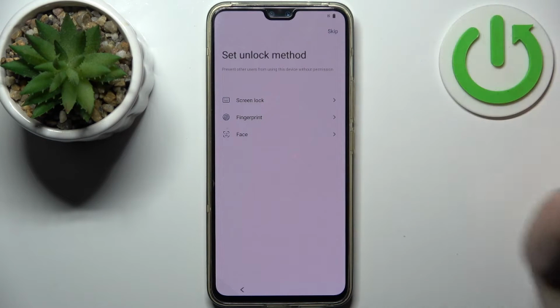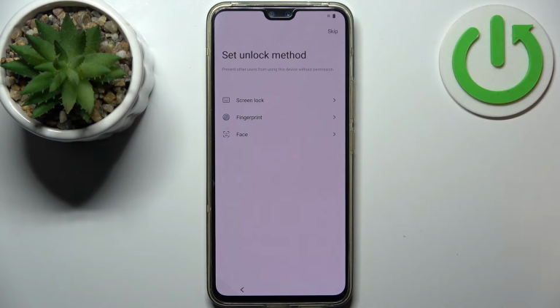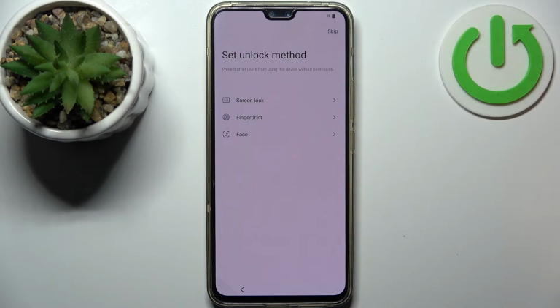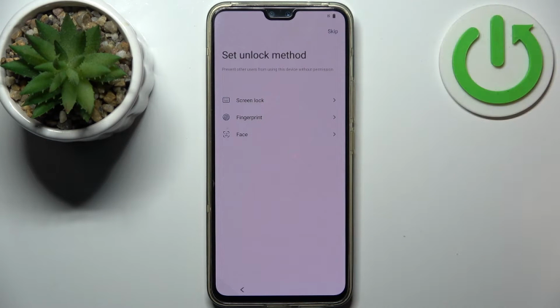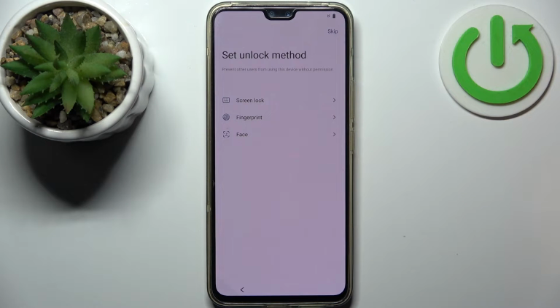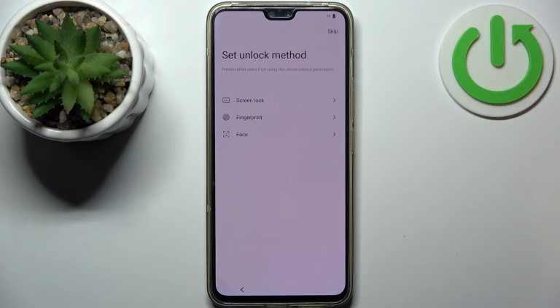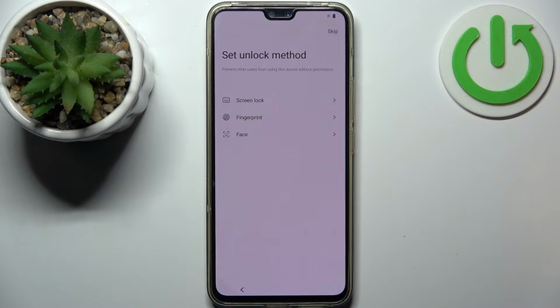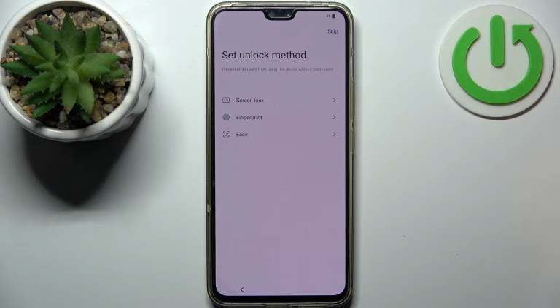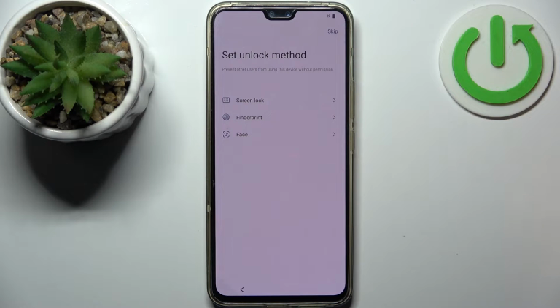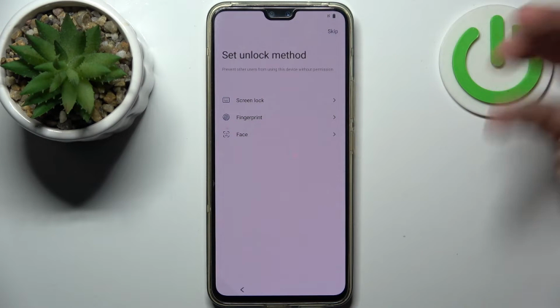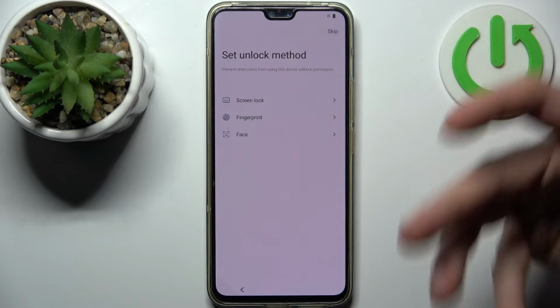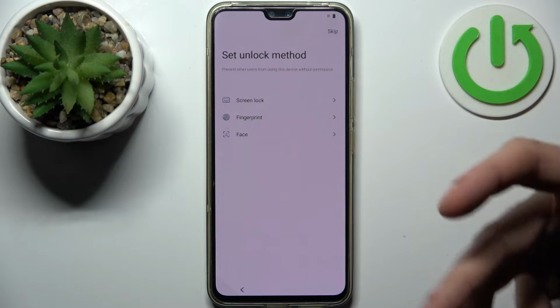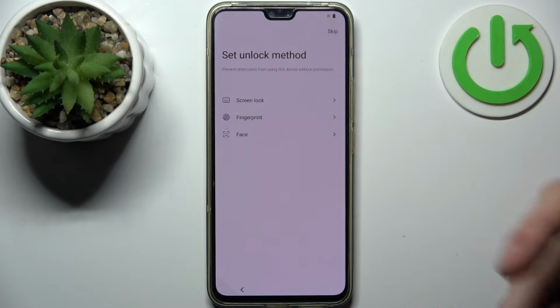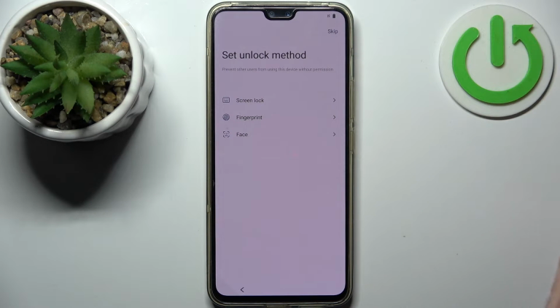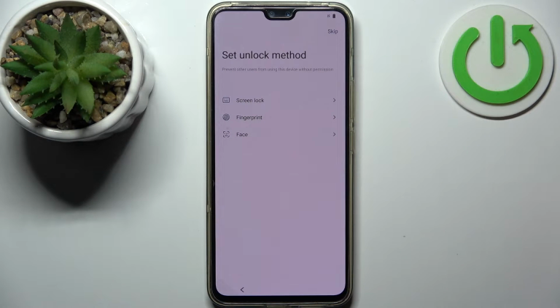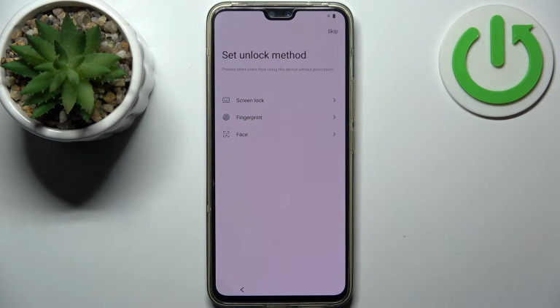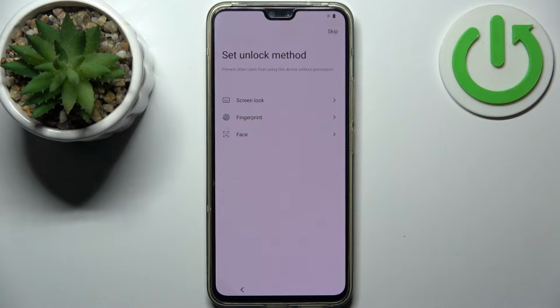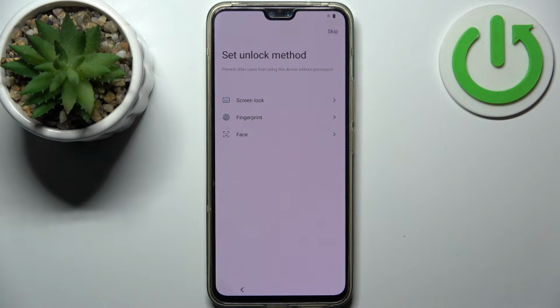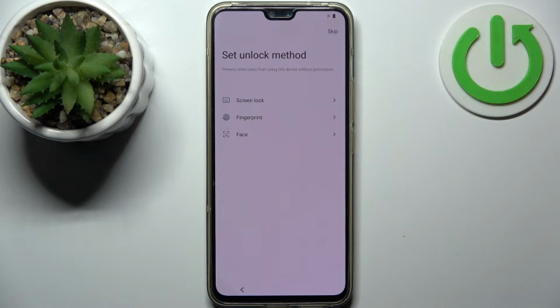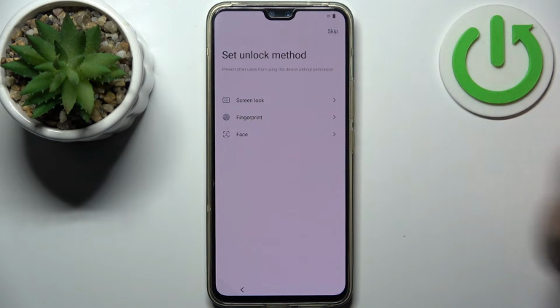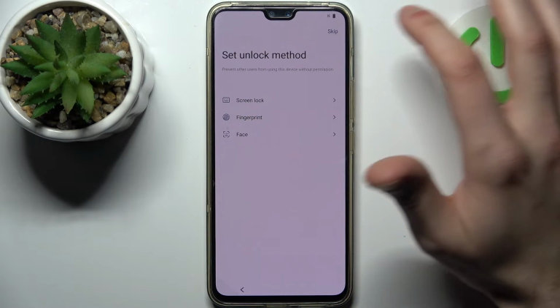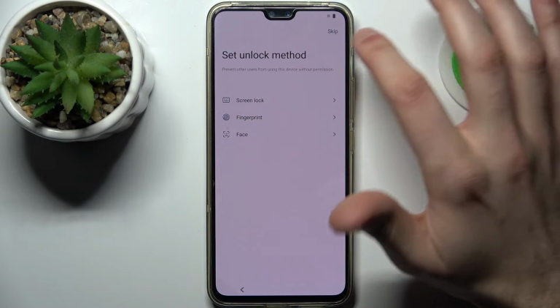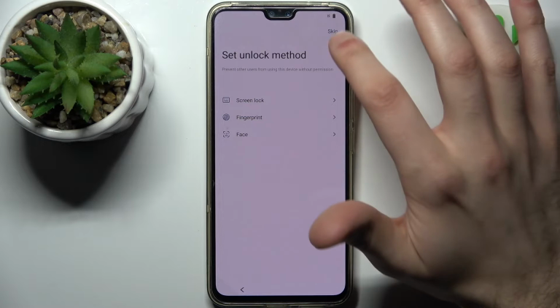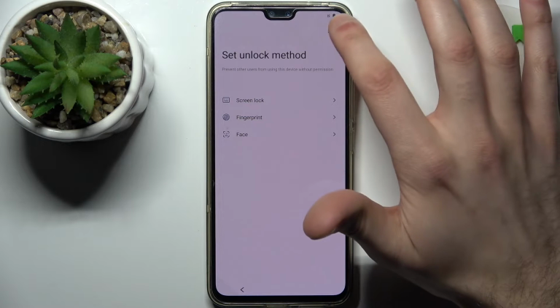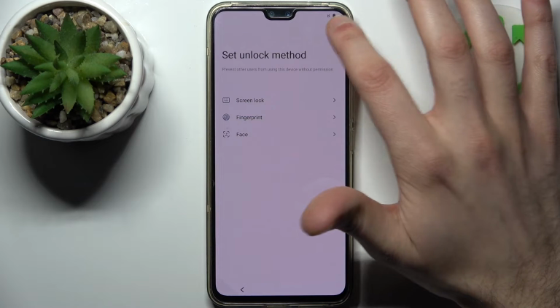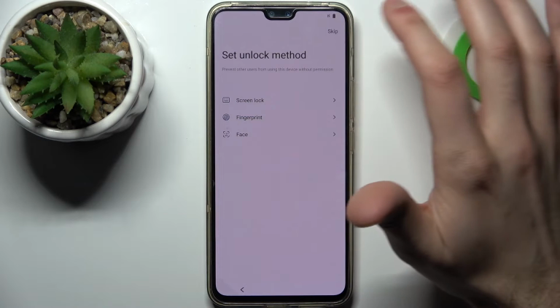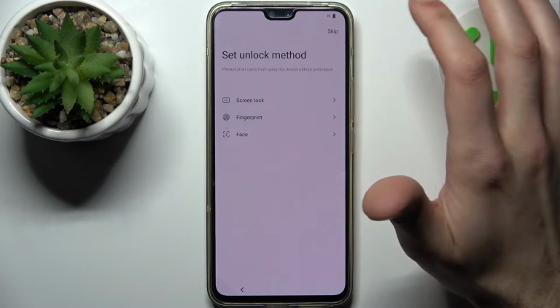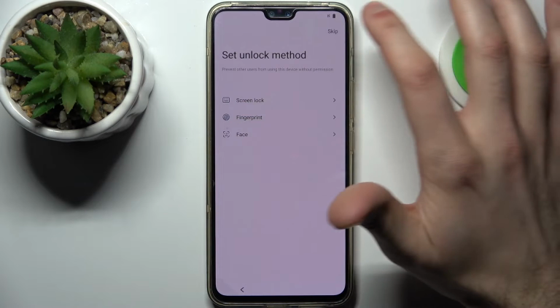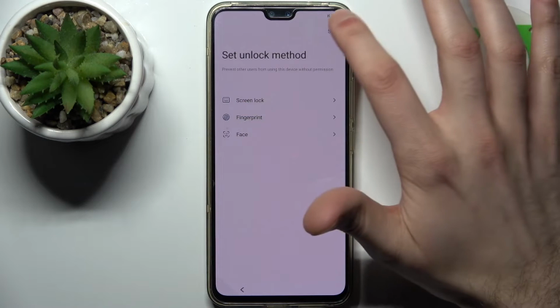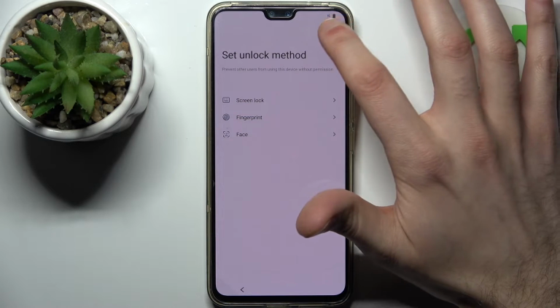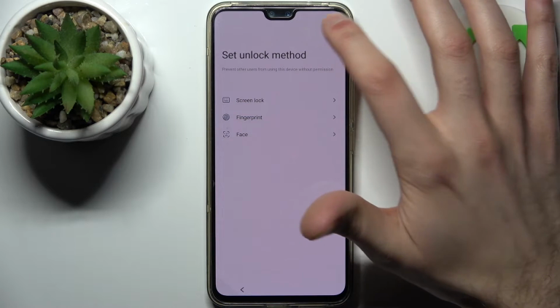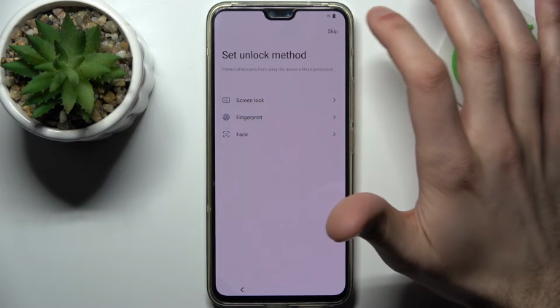Then you can set up an unlock method, but you can also just skip this step and do this later in settings.